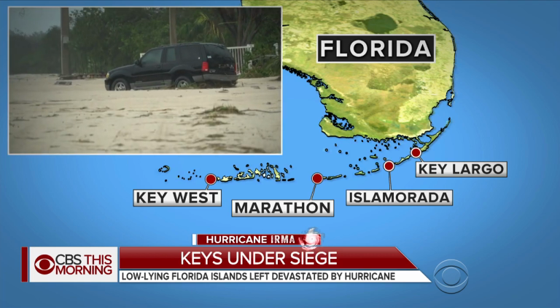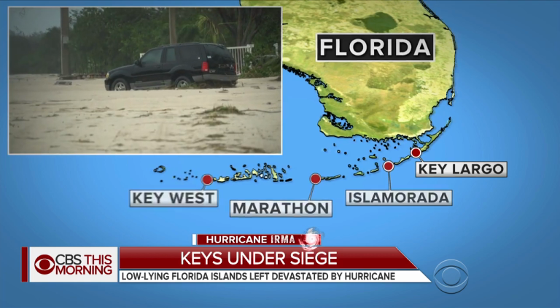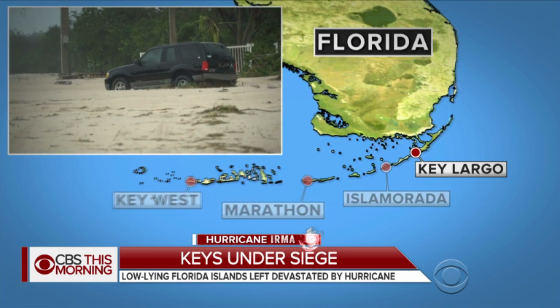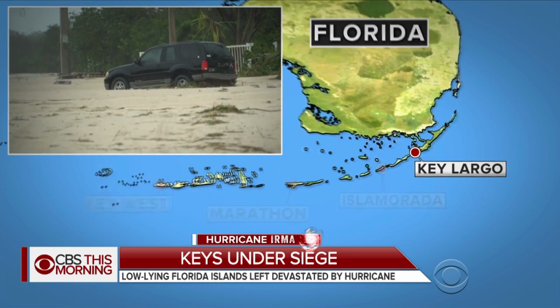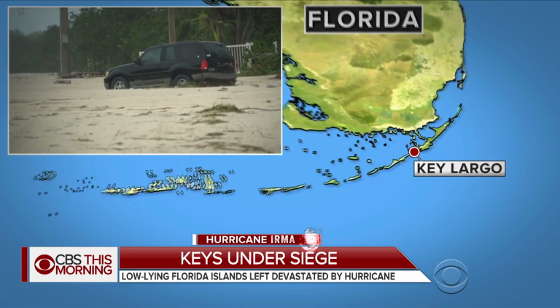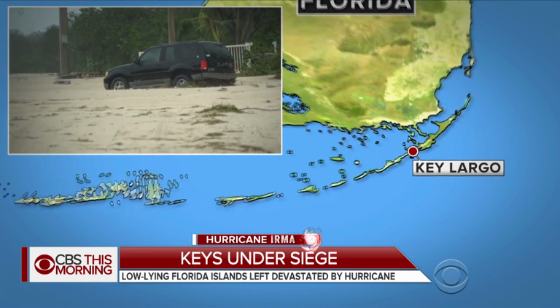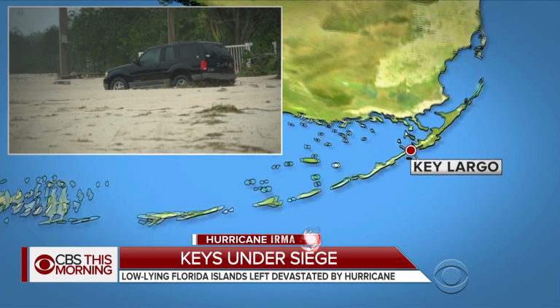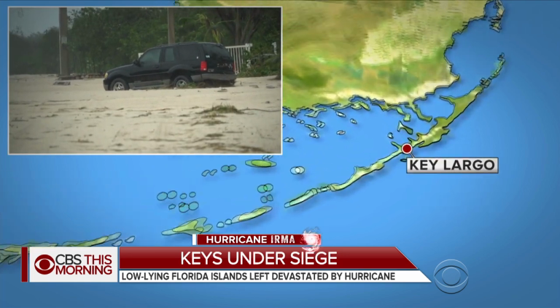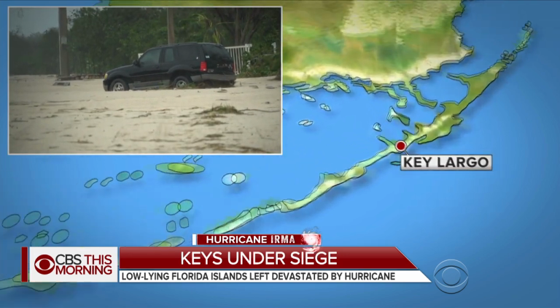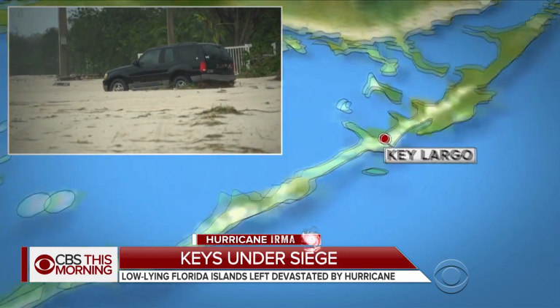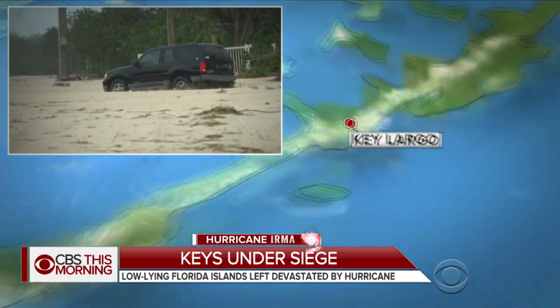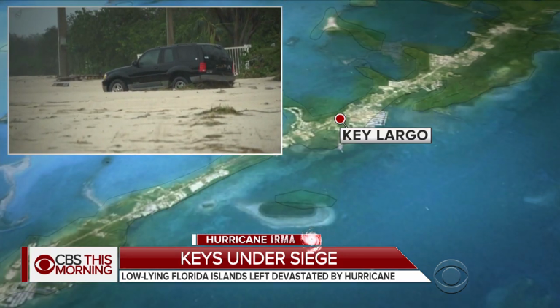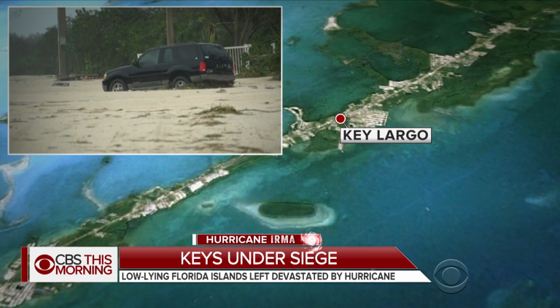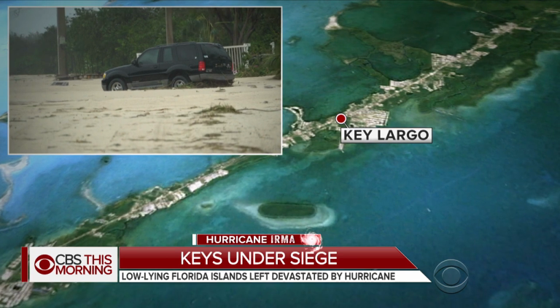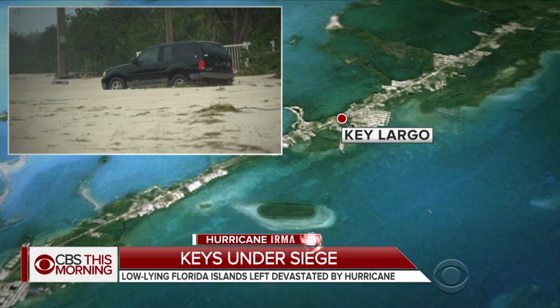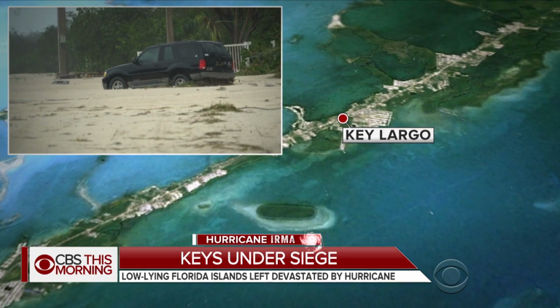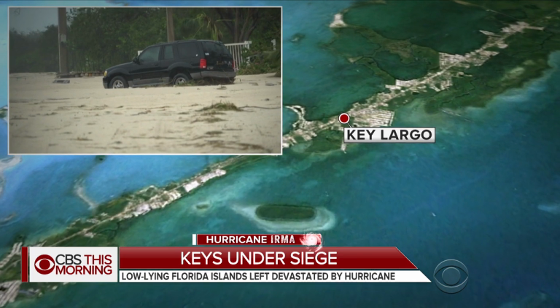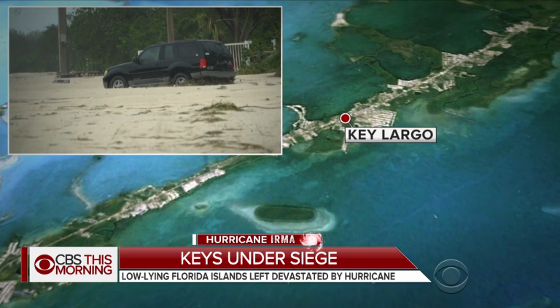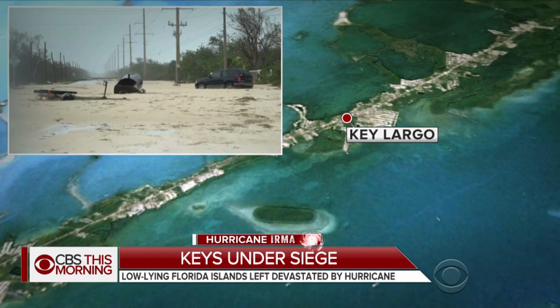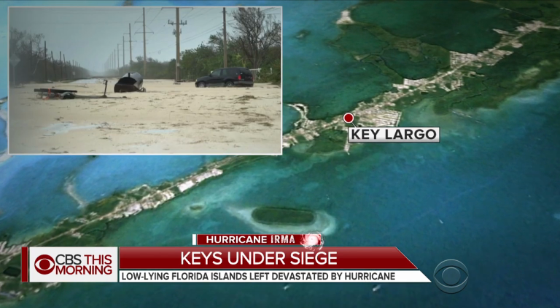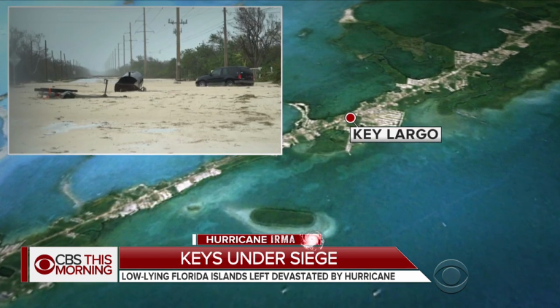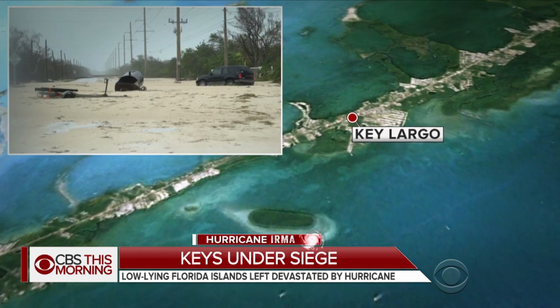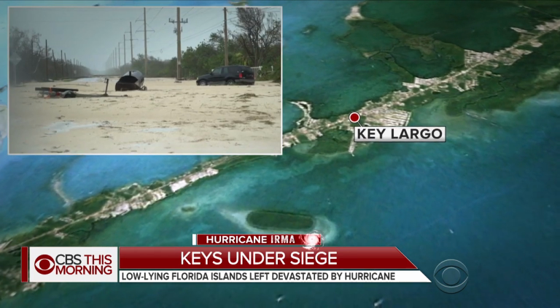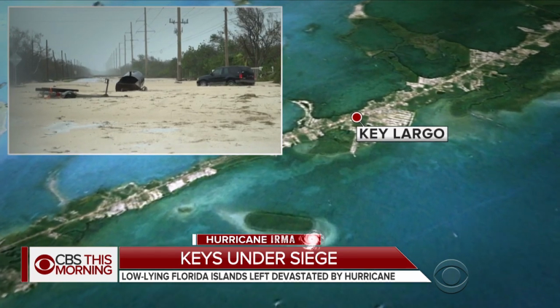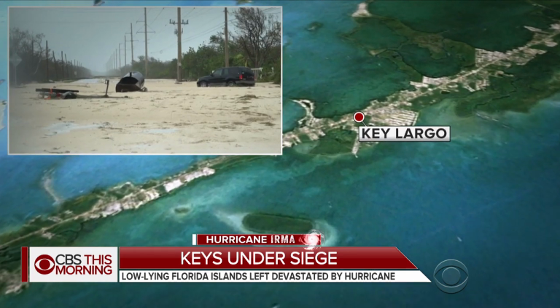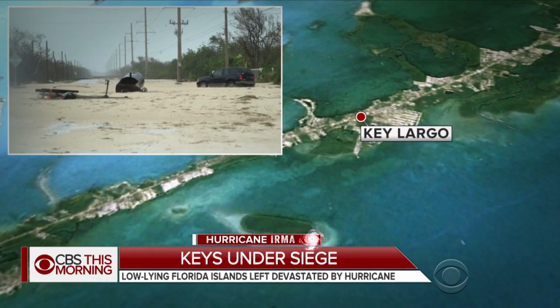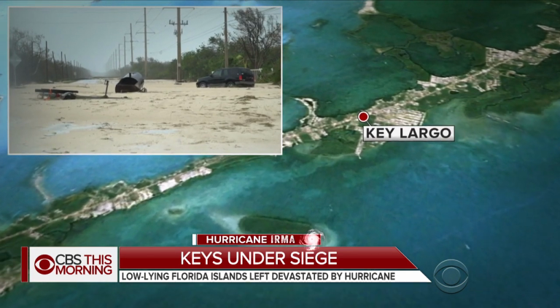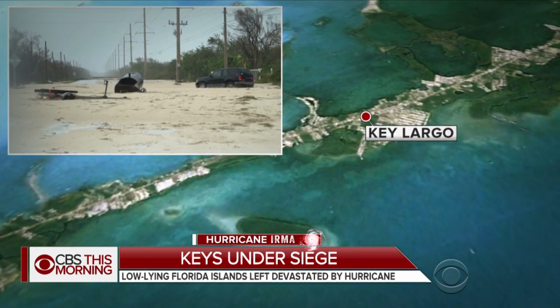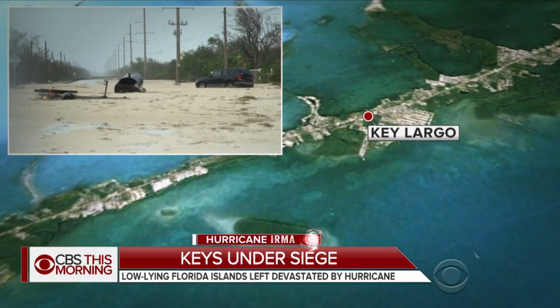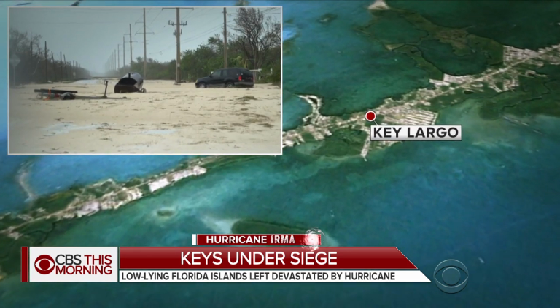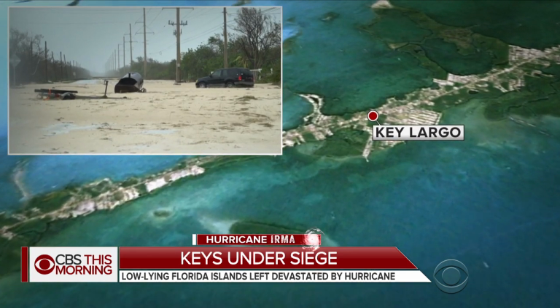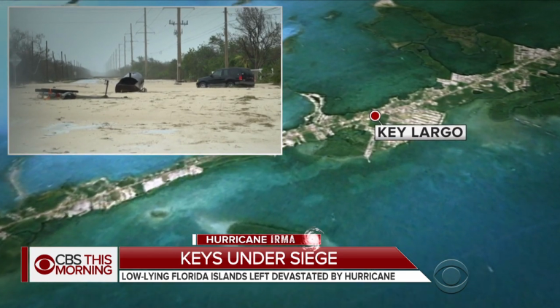Elaine Quijano of our streaming network CBSN is in Key Largo to show us the destruction there. Elaine, good morning.